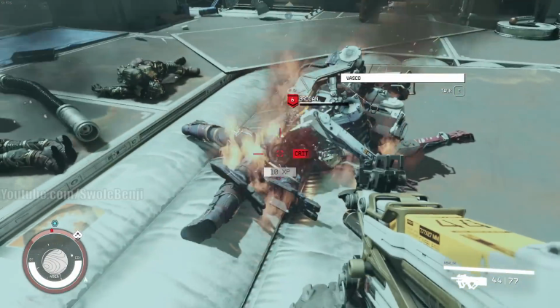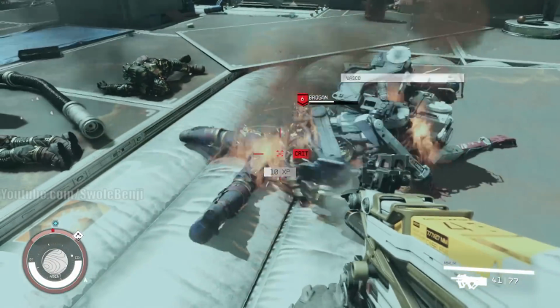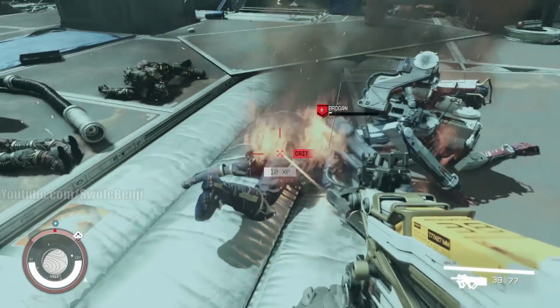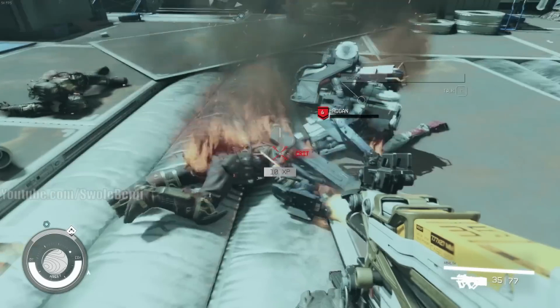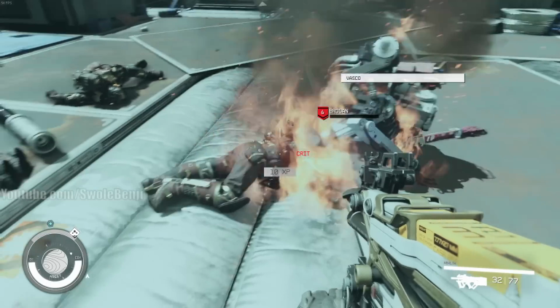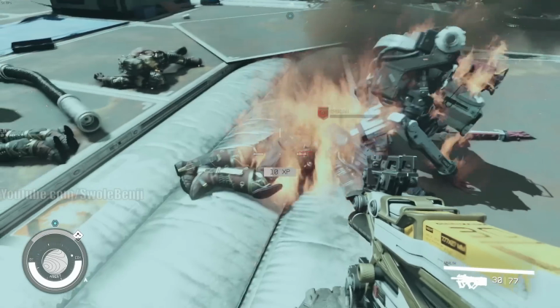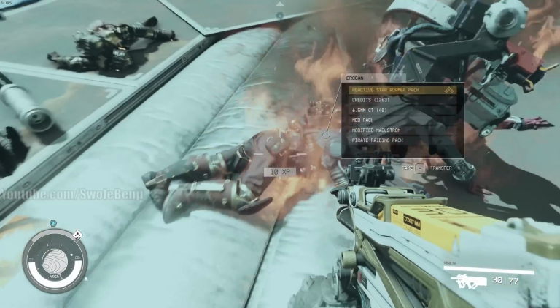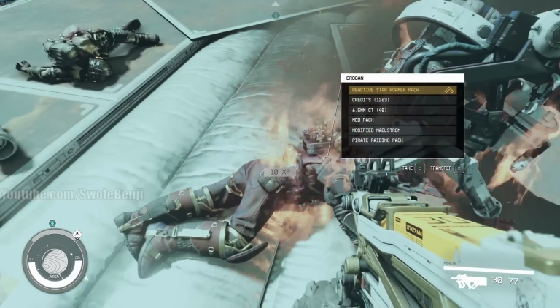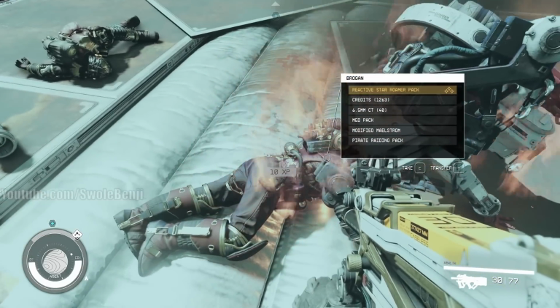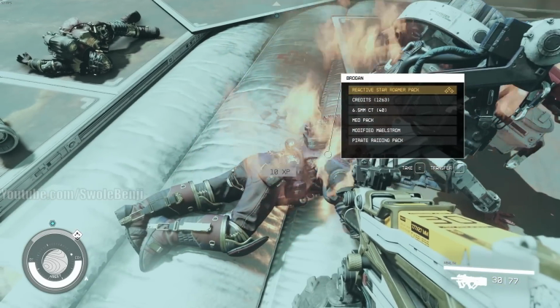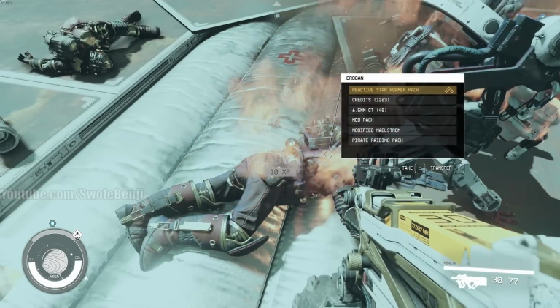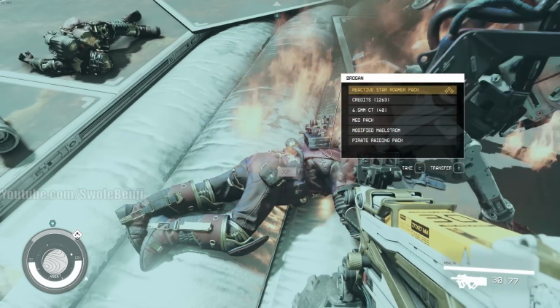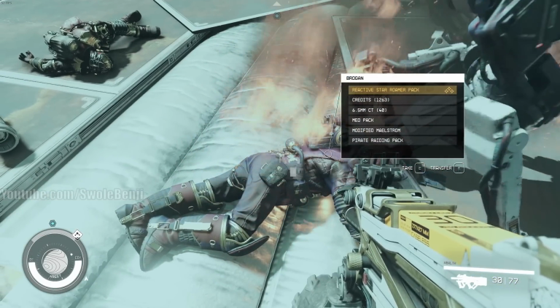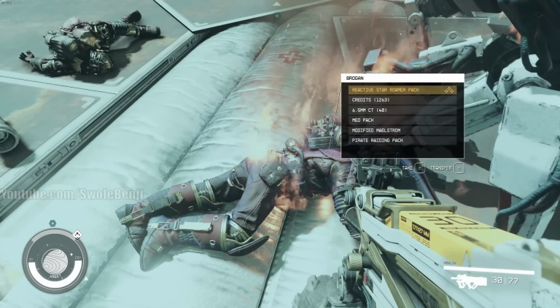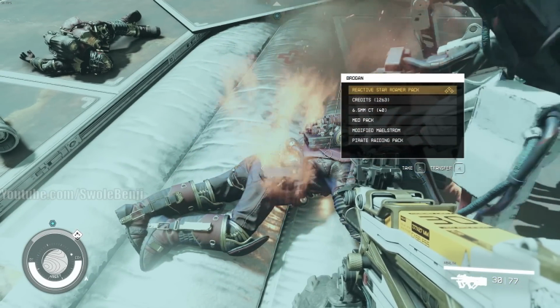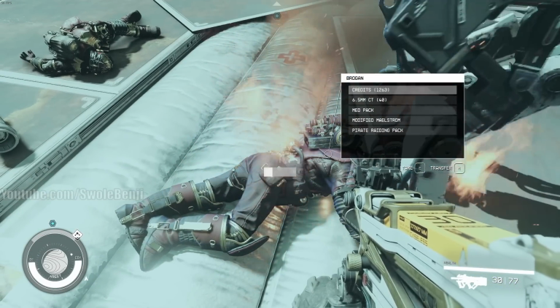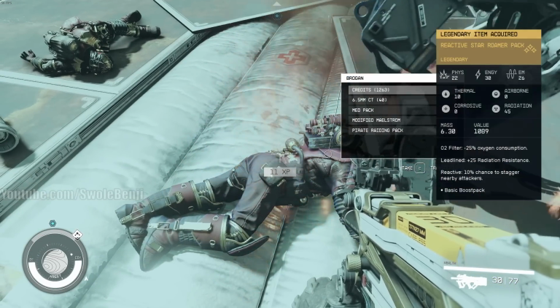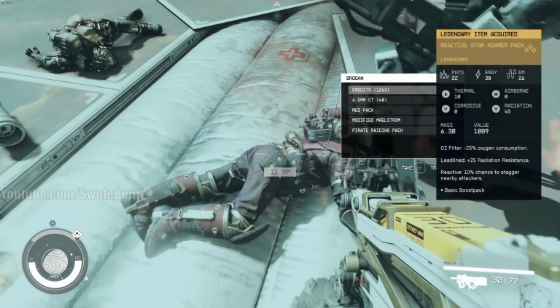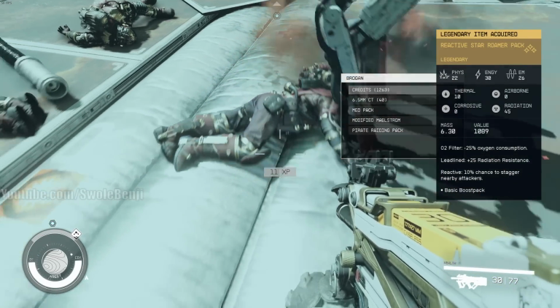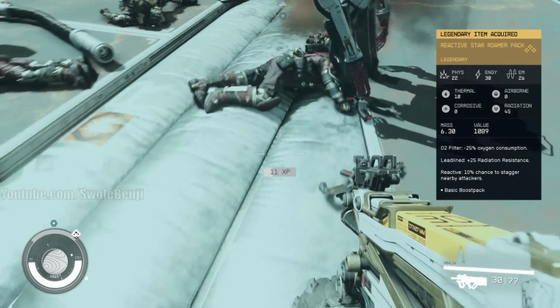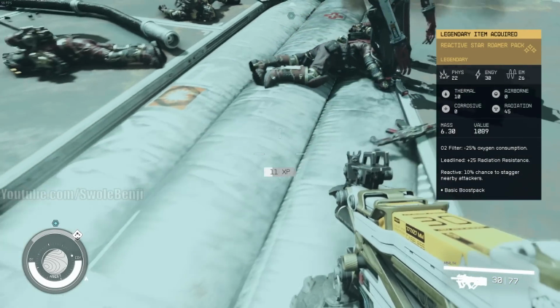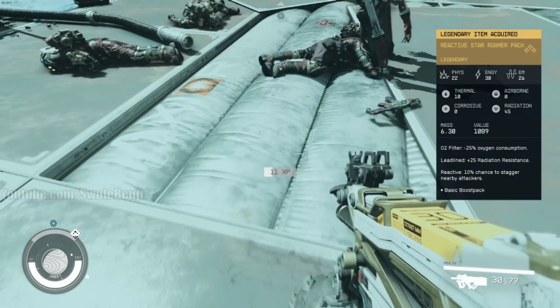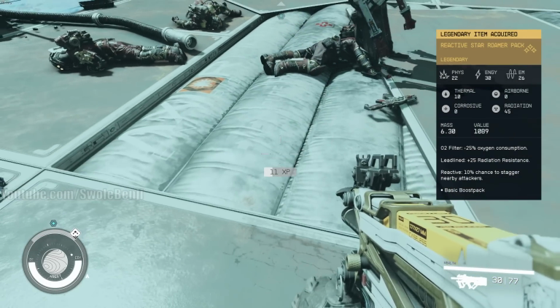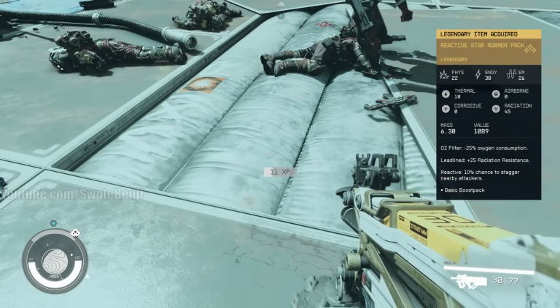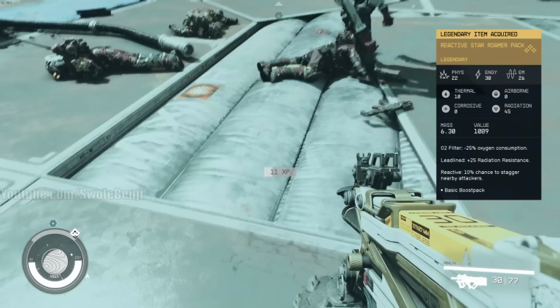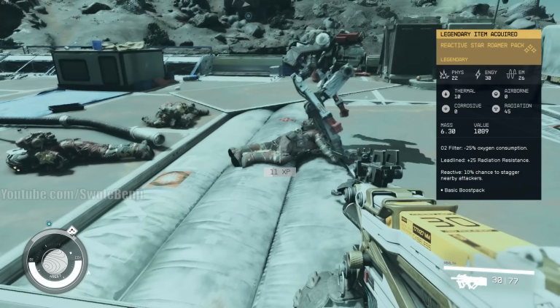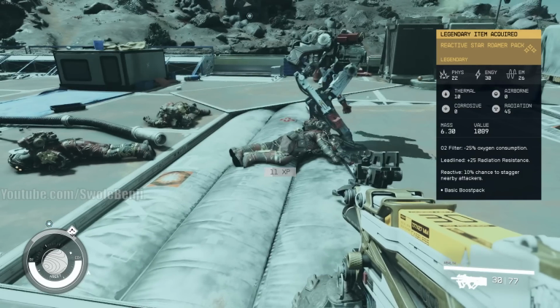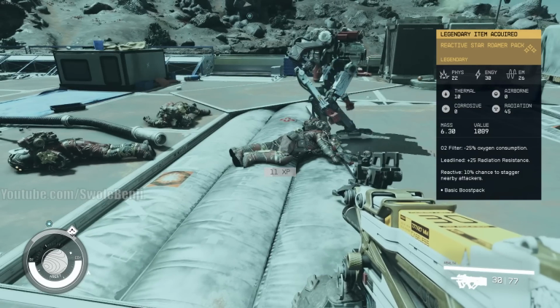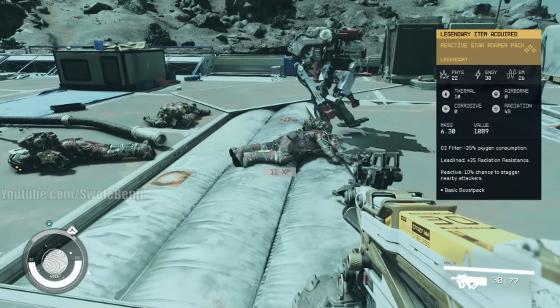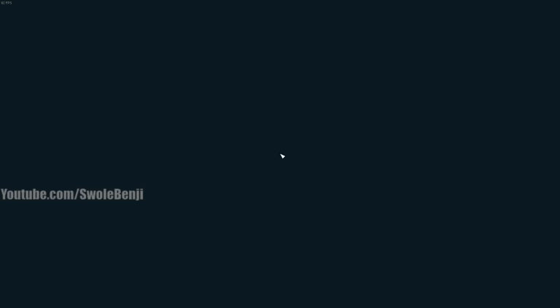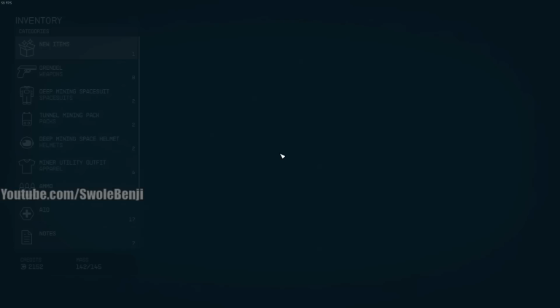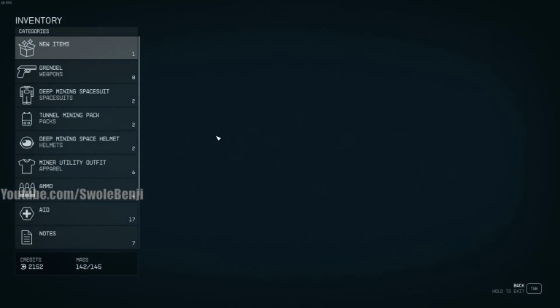You're going to quick save in front of him and then just kill him and his pirate pals. And he just dropped a legendary — let me show you how this works.